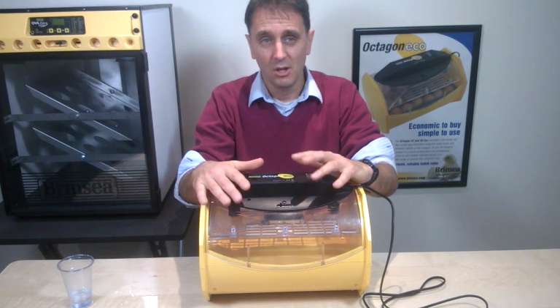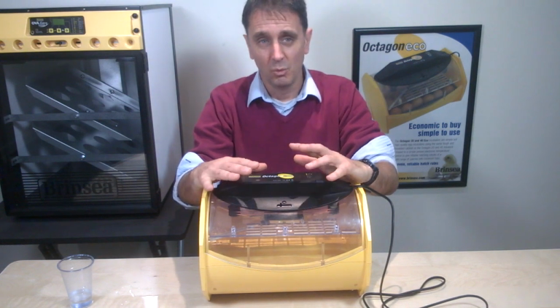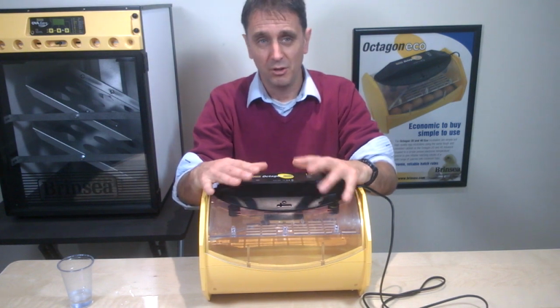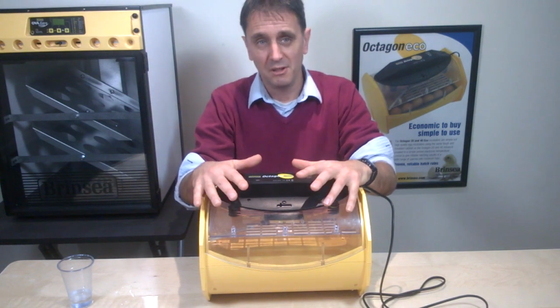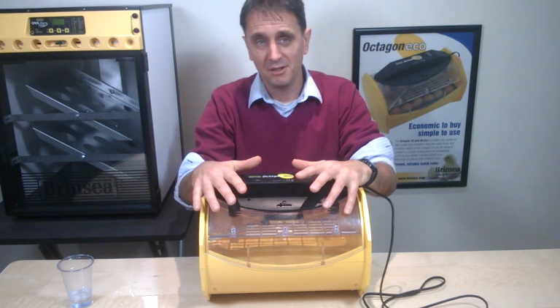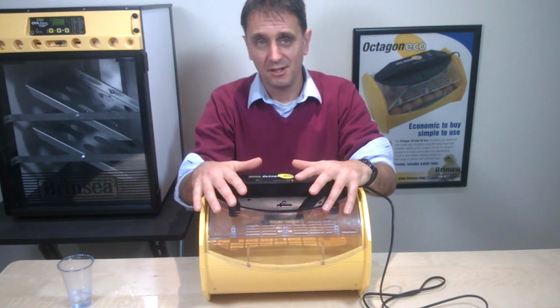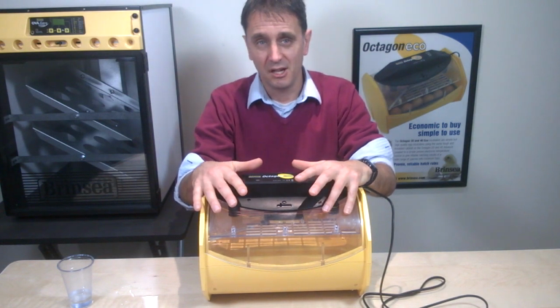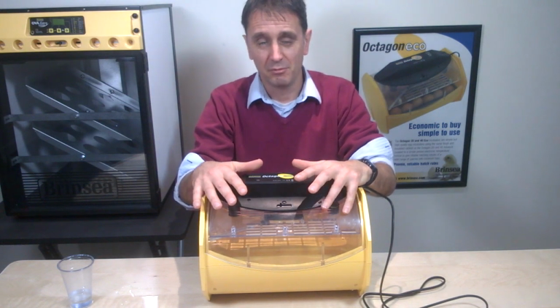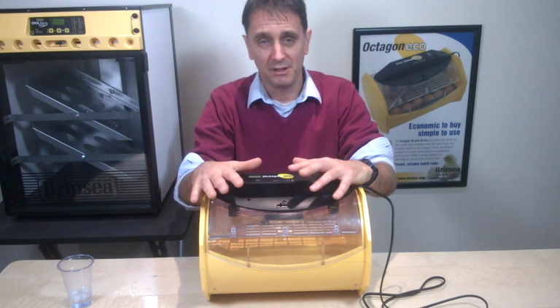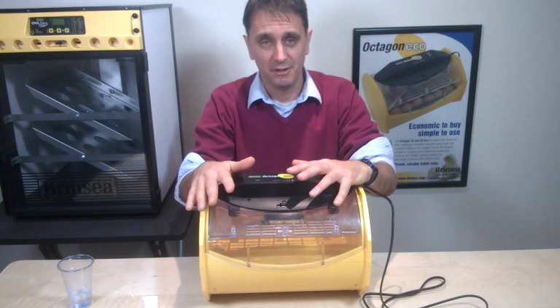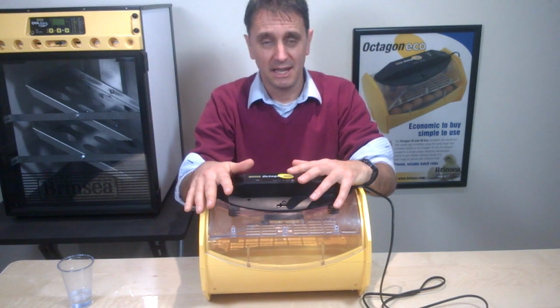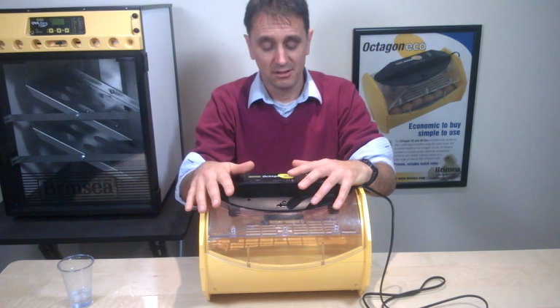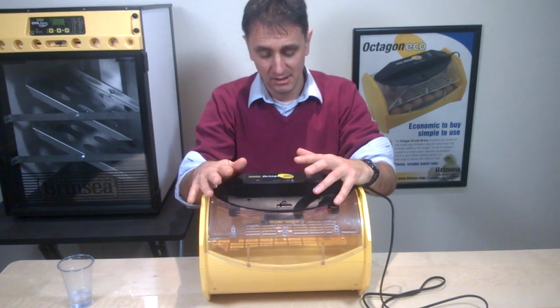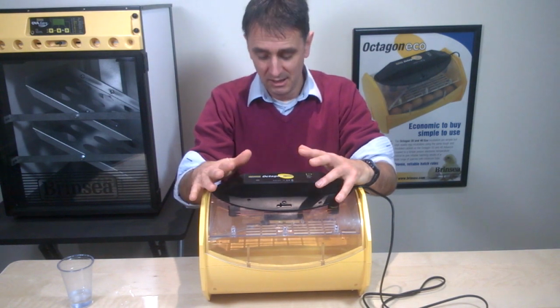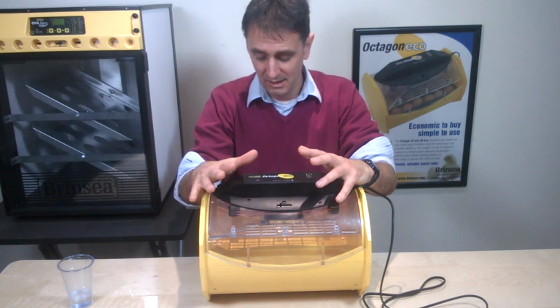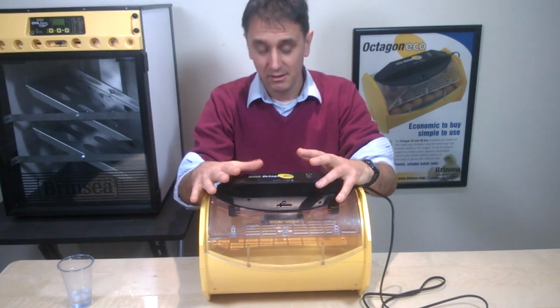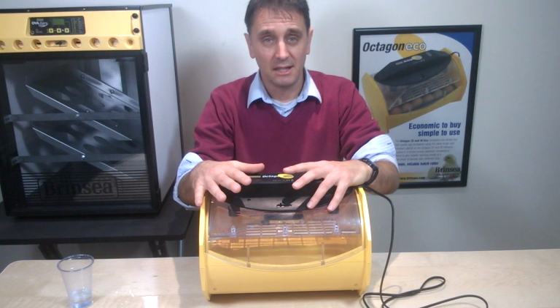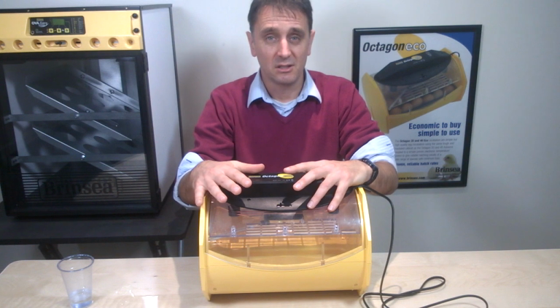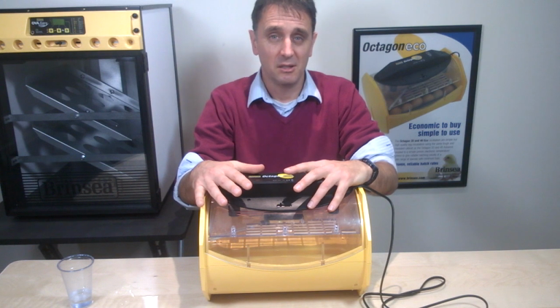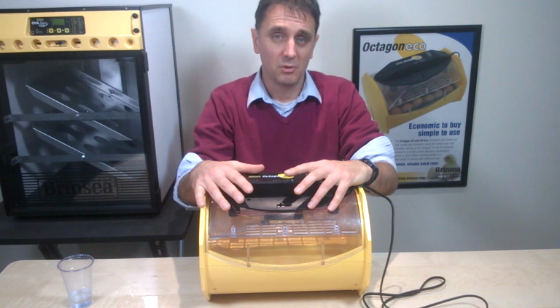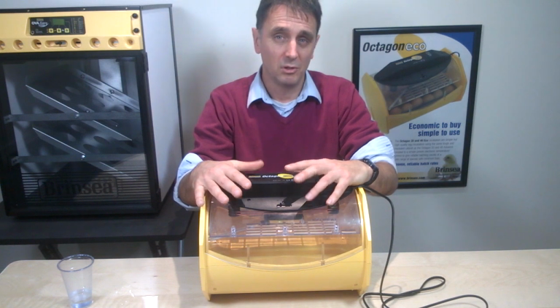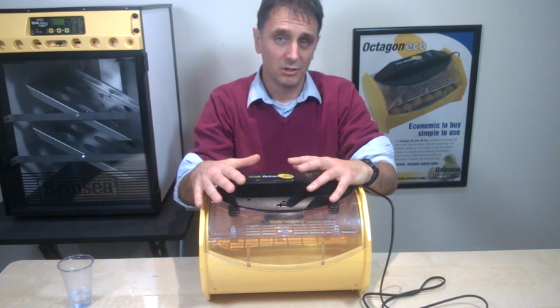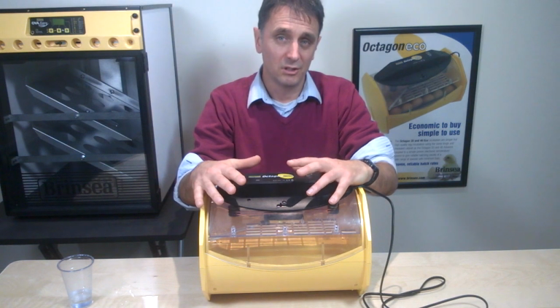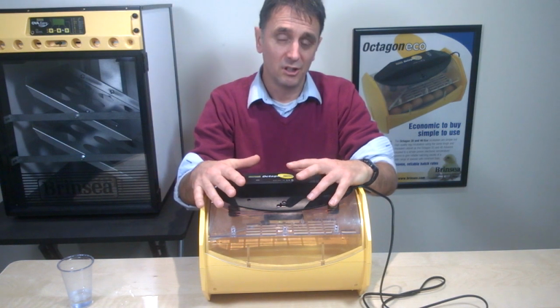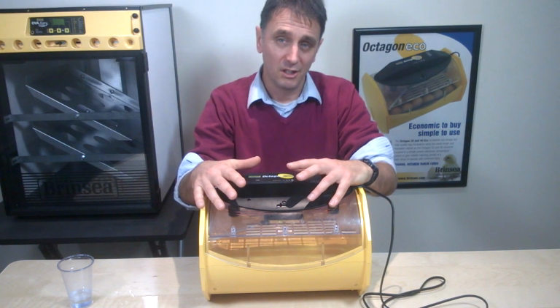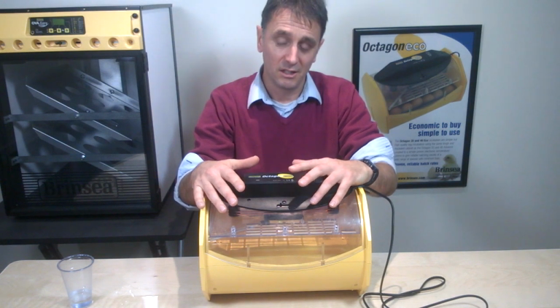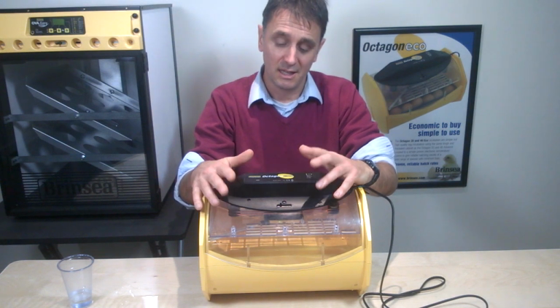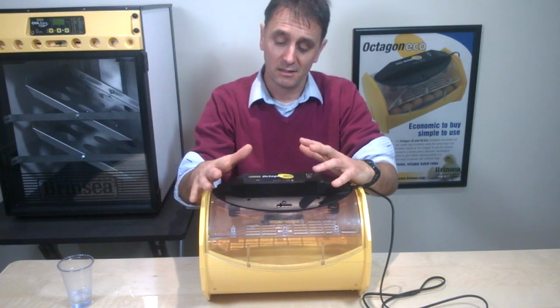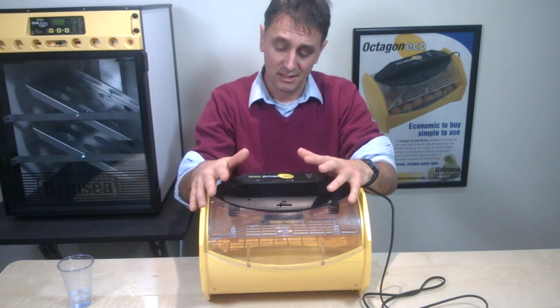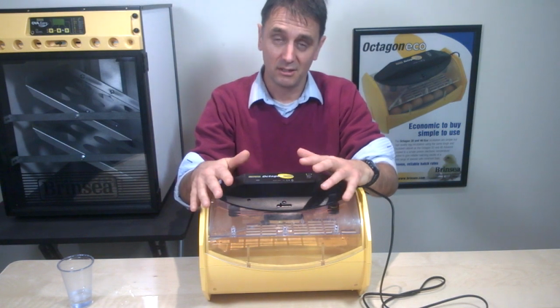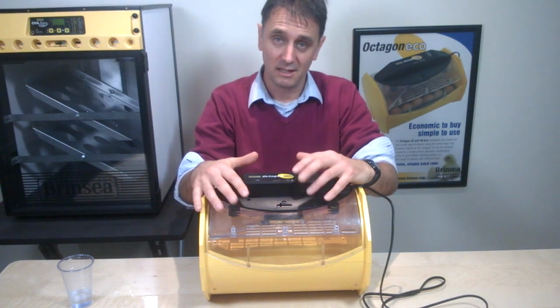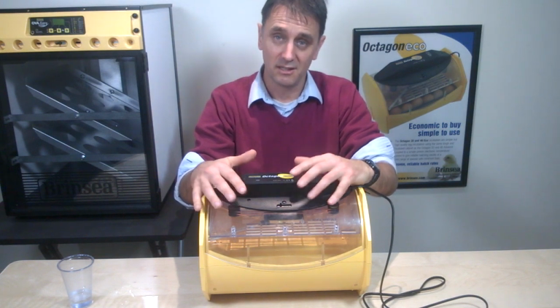With humidity set up and ready for the eggs, in the next clip we'll look at turning and setting the eggs in the incubator.